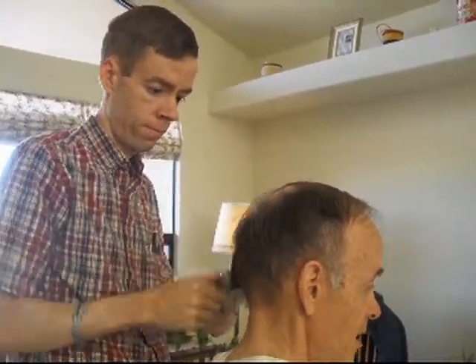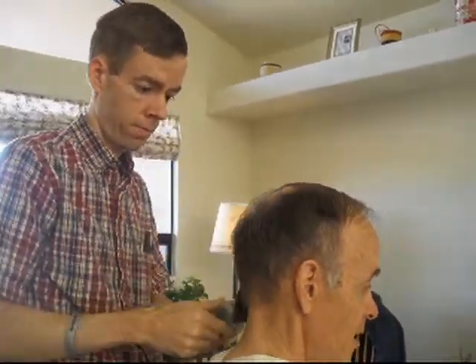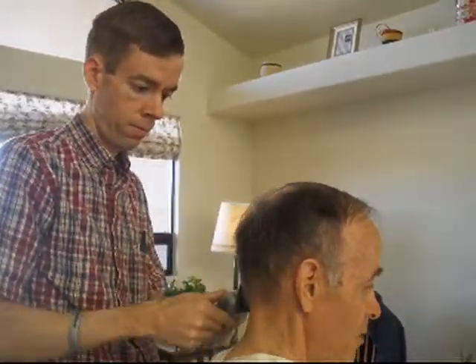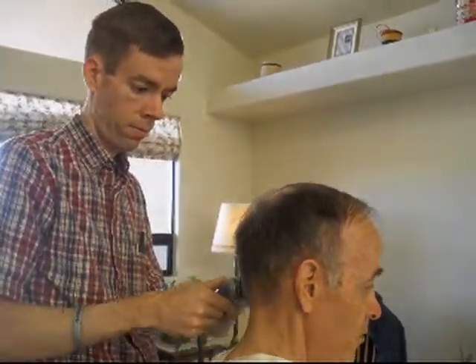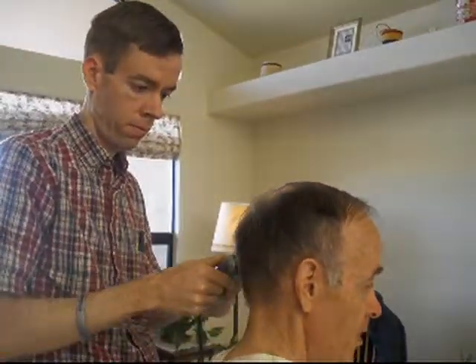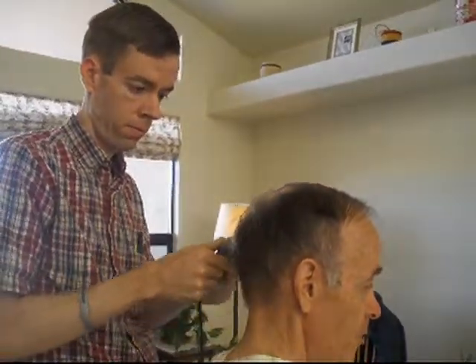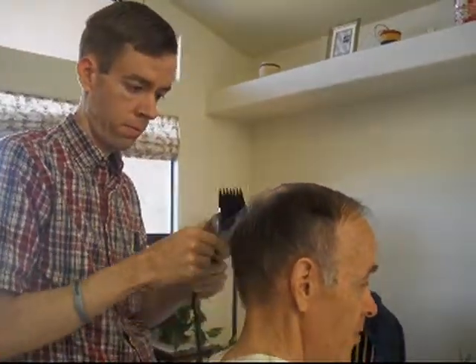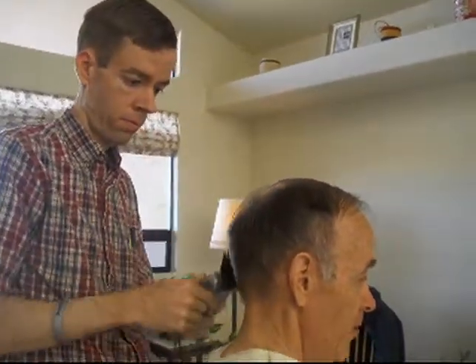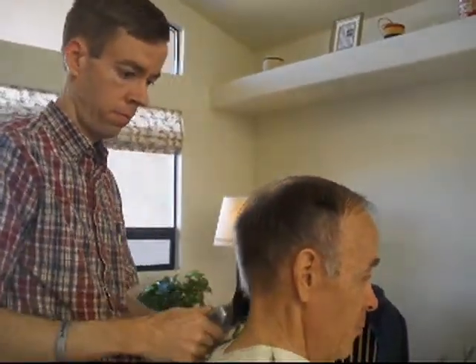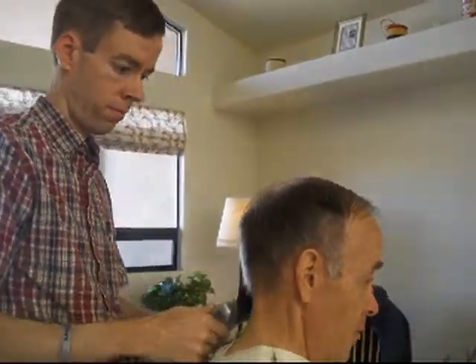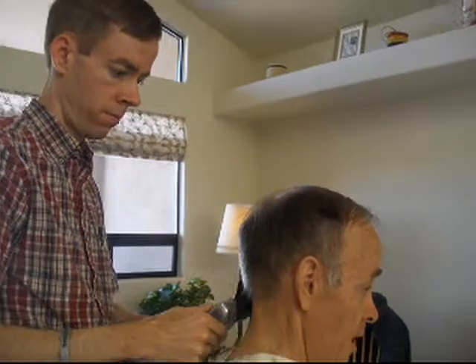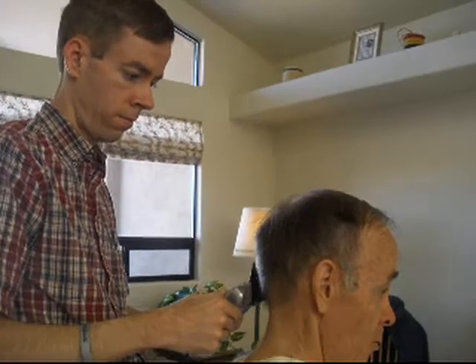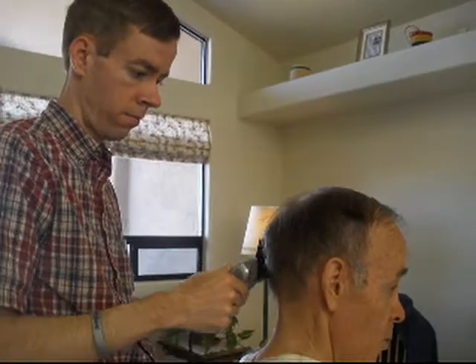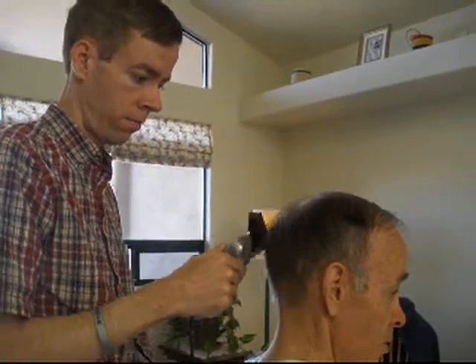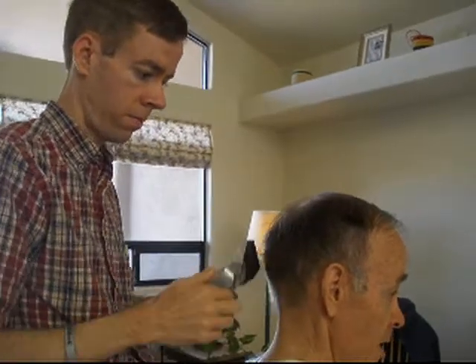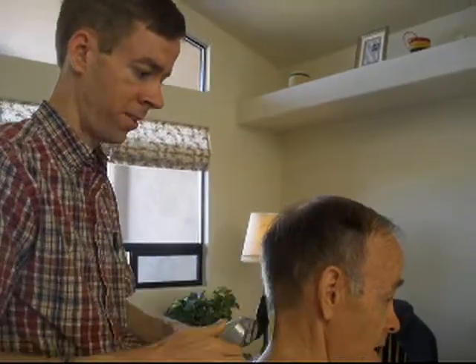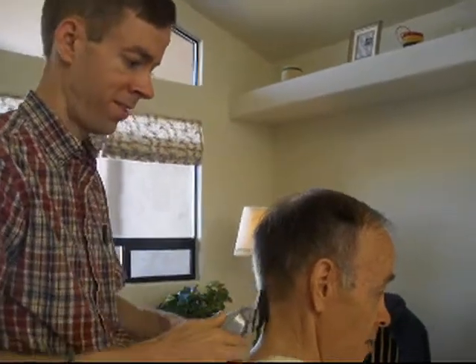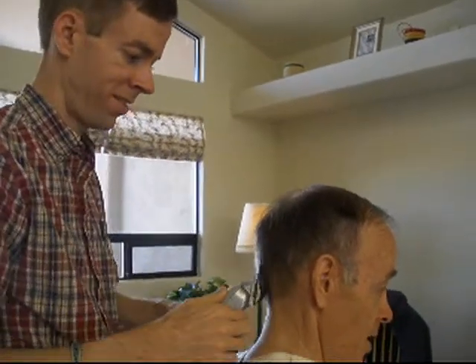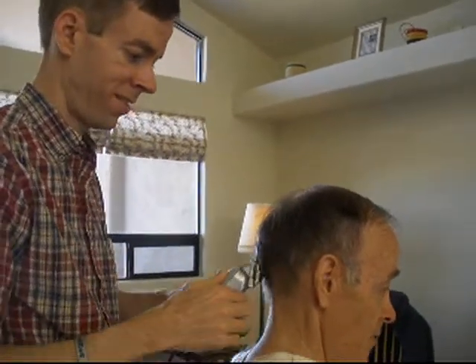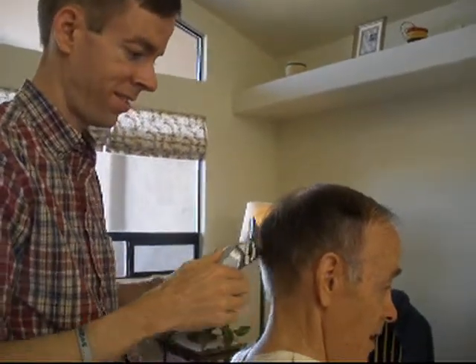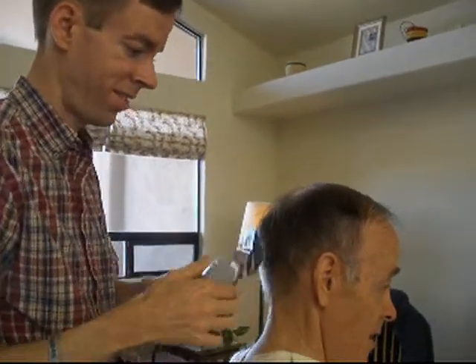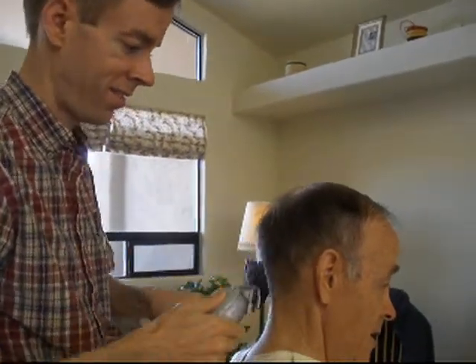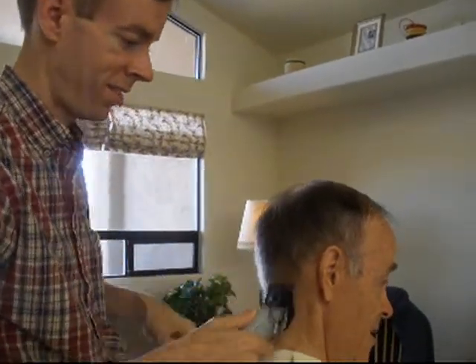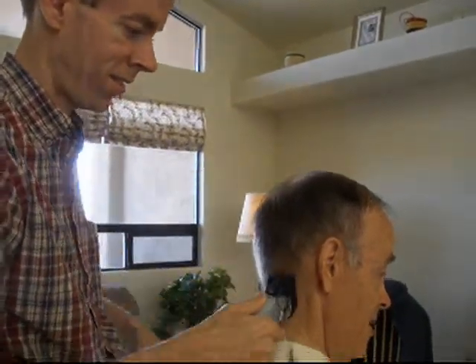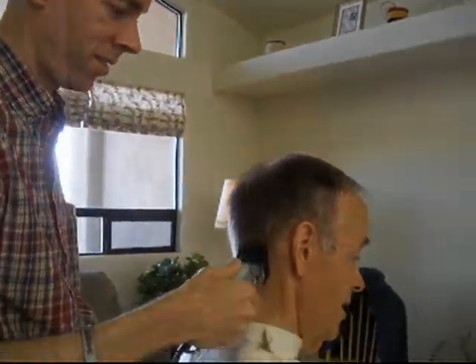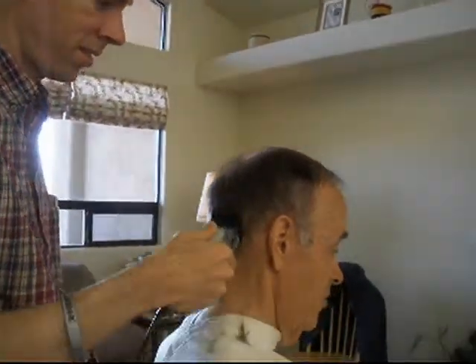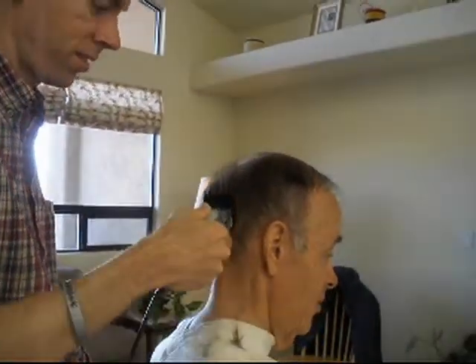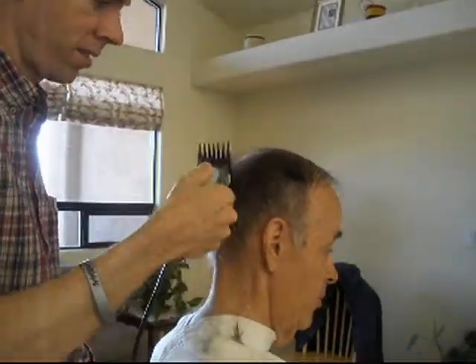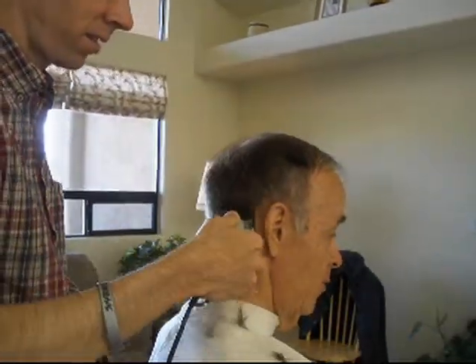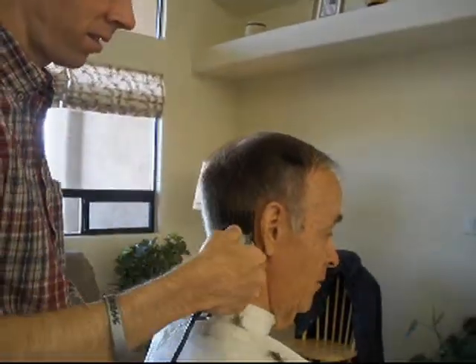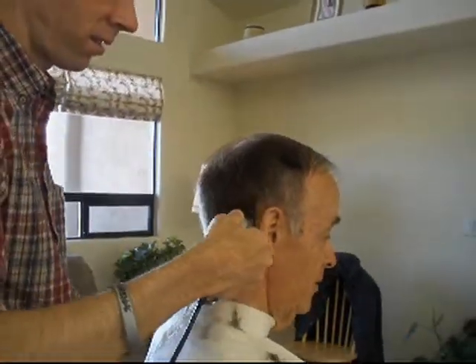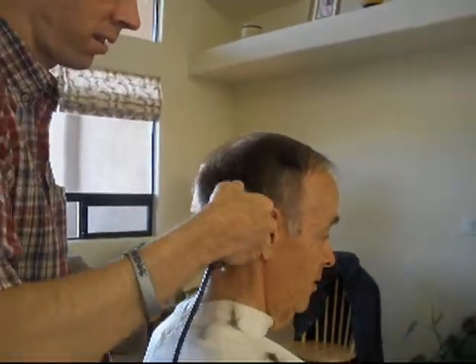Now, maybe if you're going to get married or something, you might want to have a barber do it. But other than that, get your husband or your wife to do this.